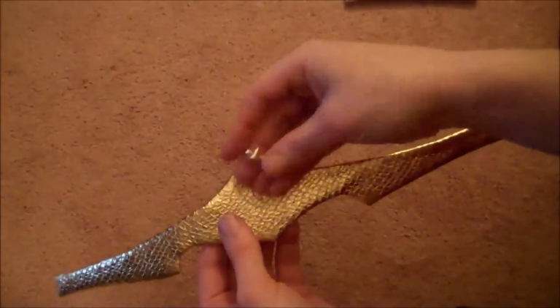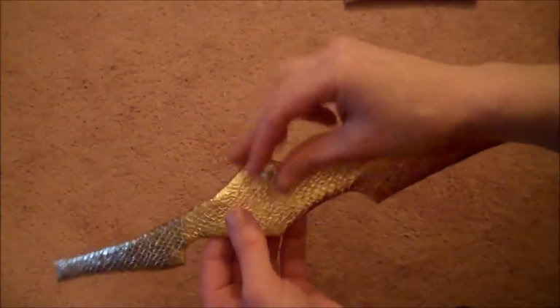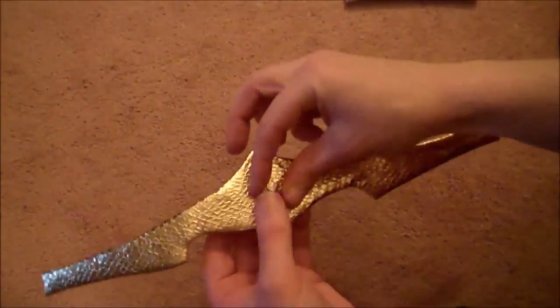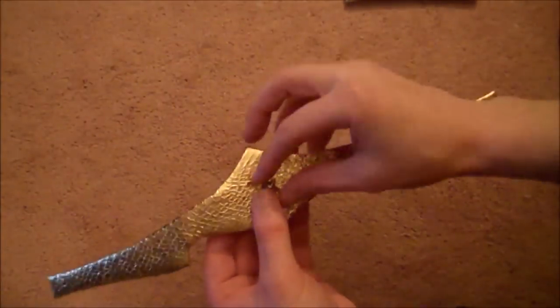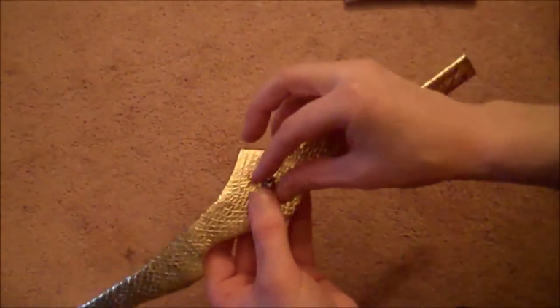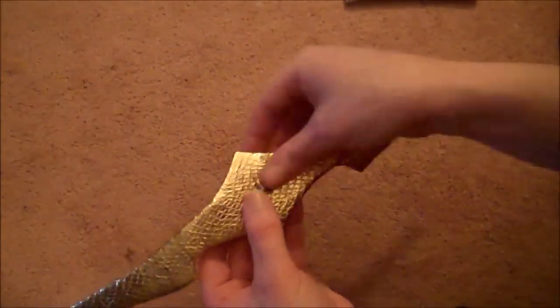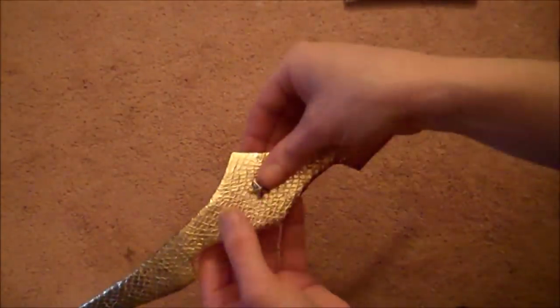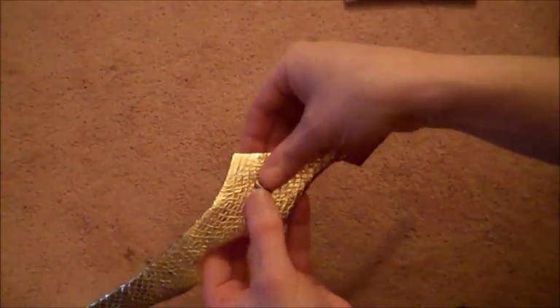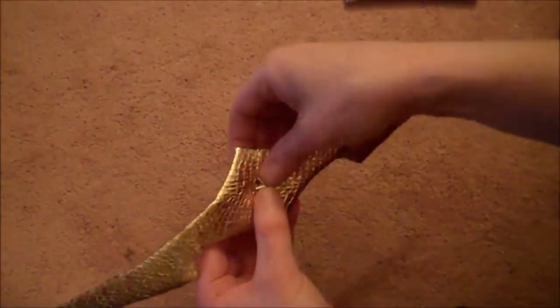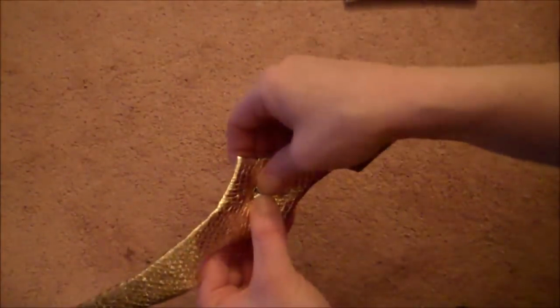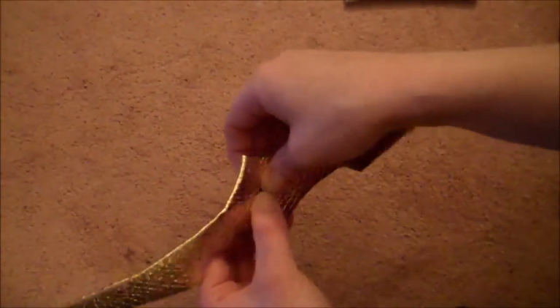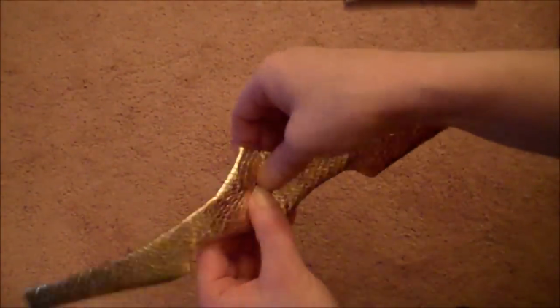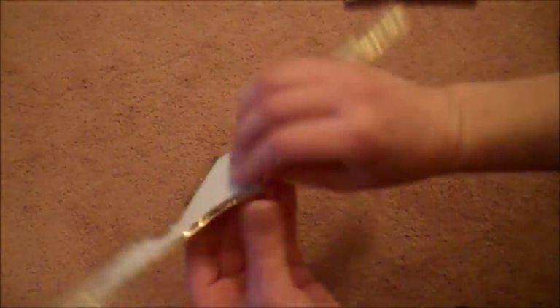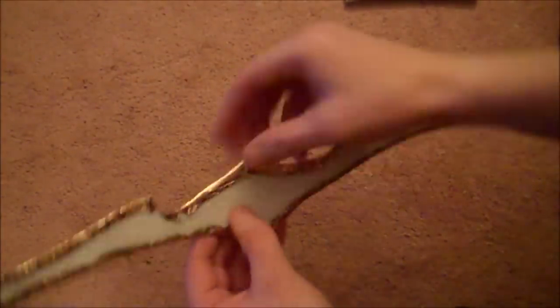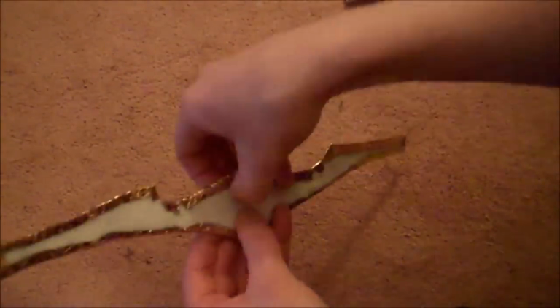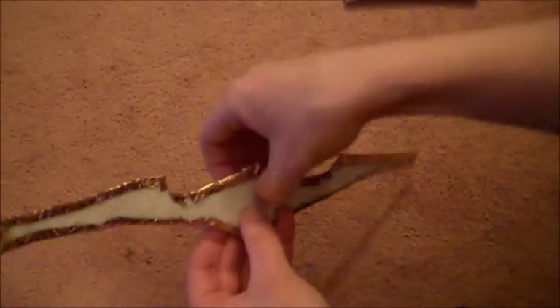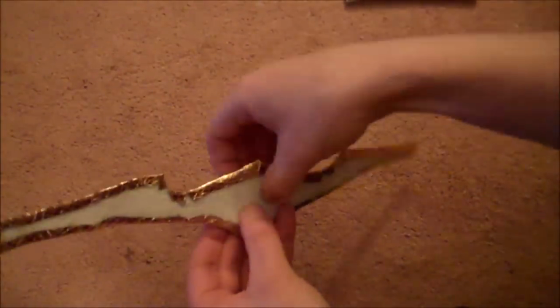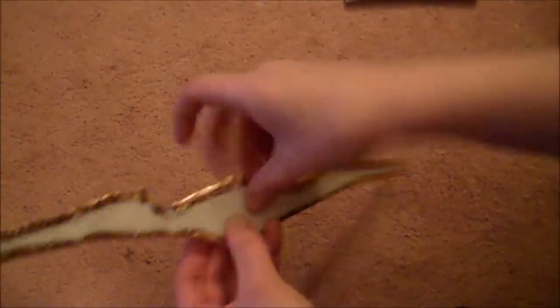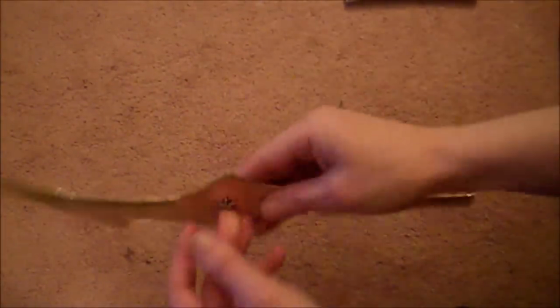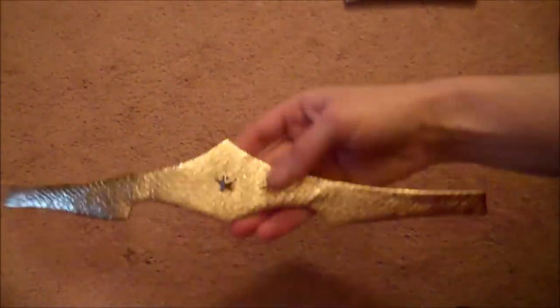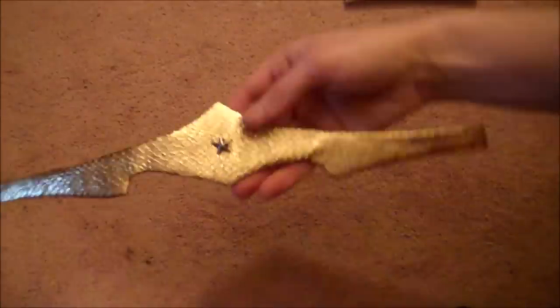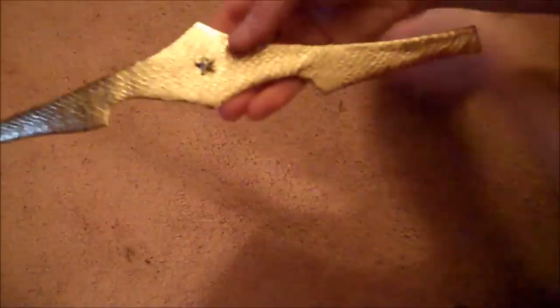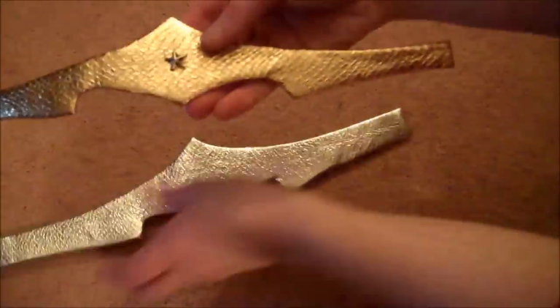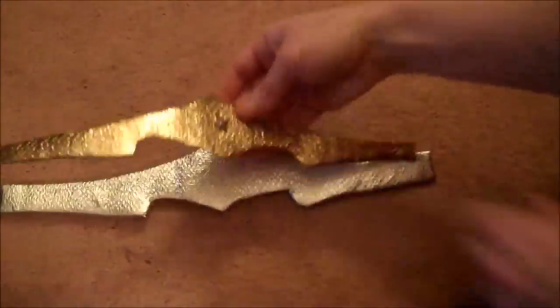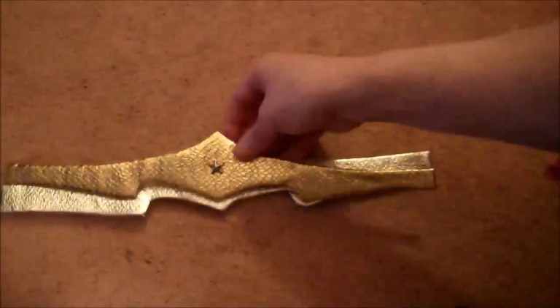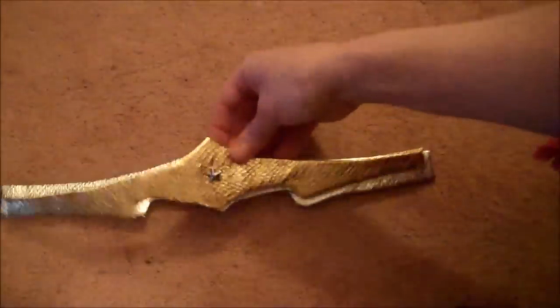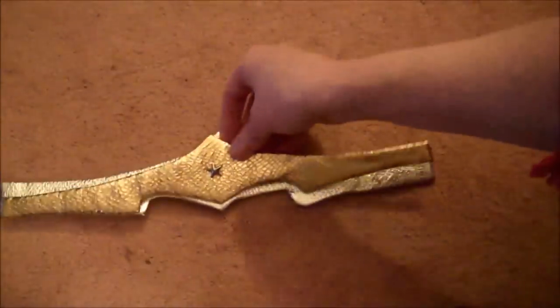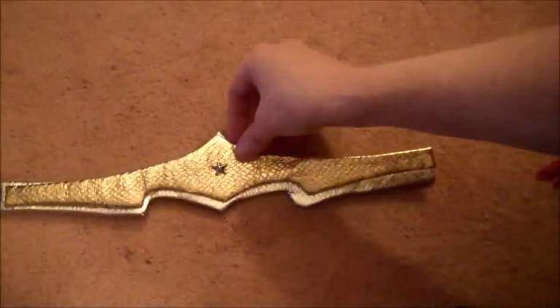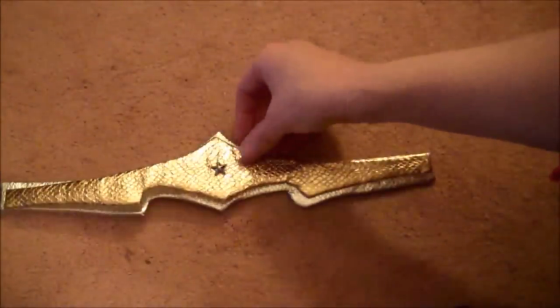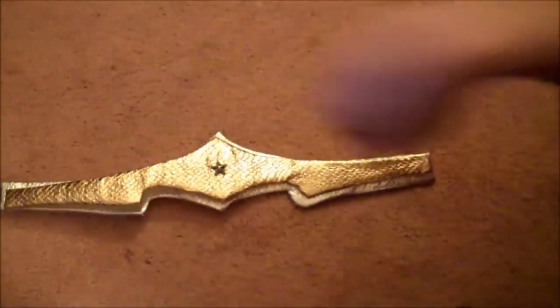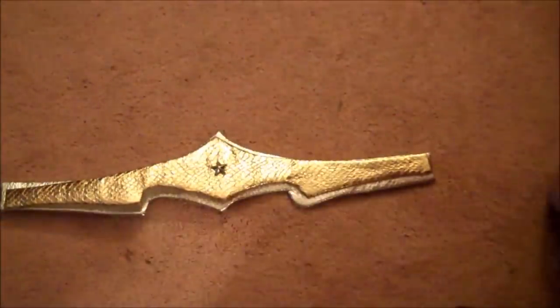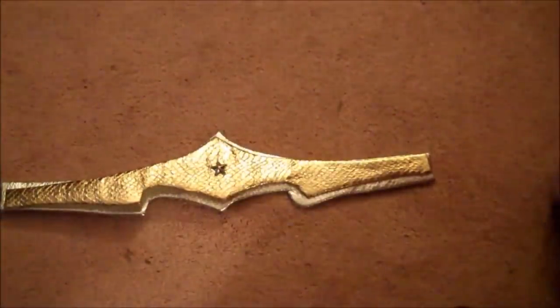Next, take a gold or silver star stud and push that right through the gold layer of the tiara, then hot glue the gold and silver layers together.